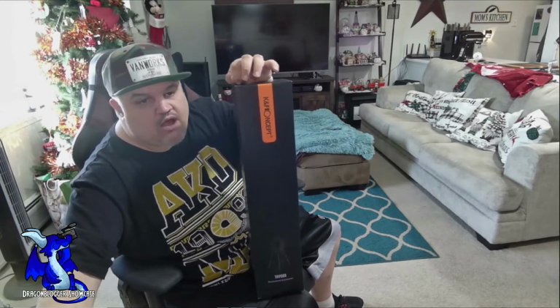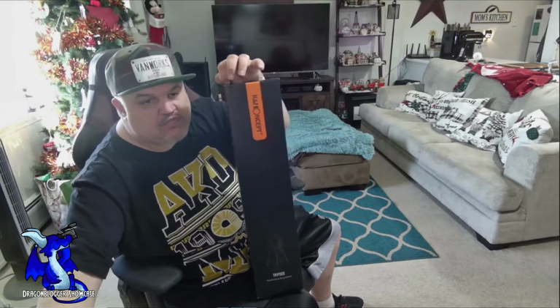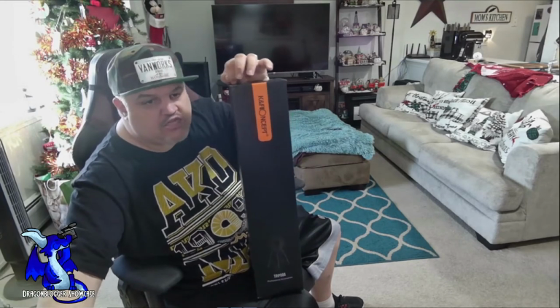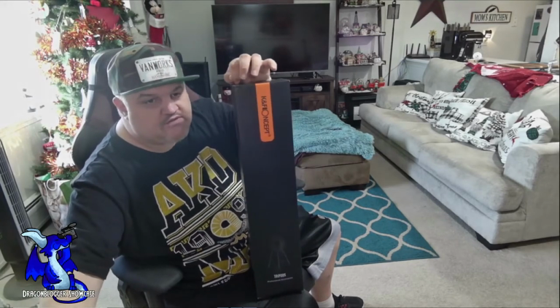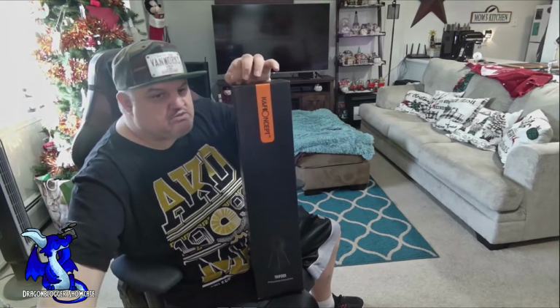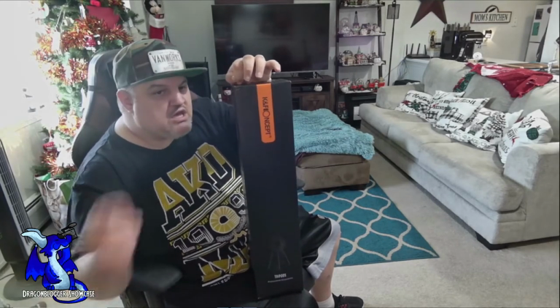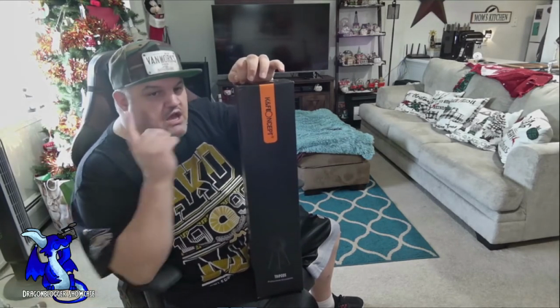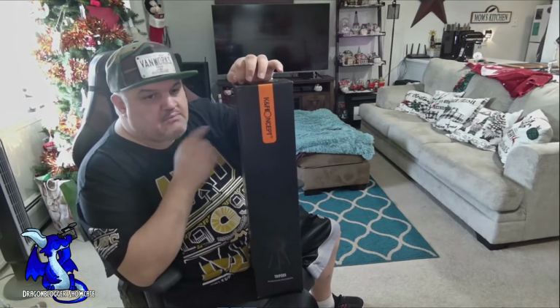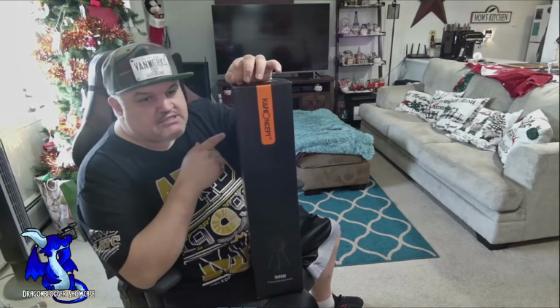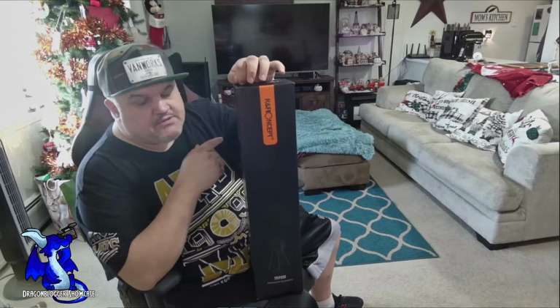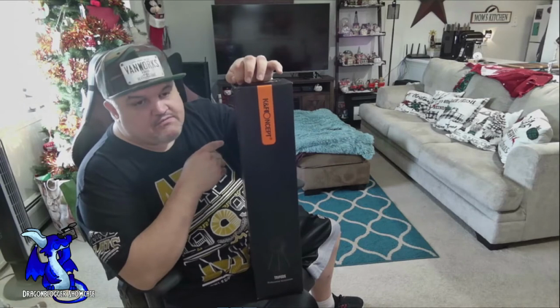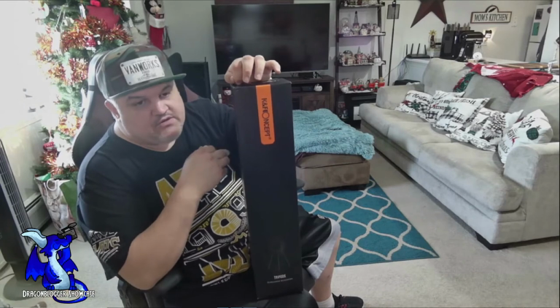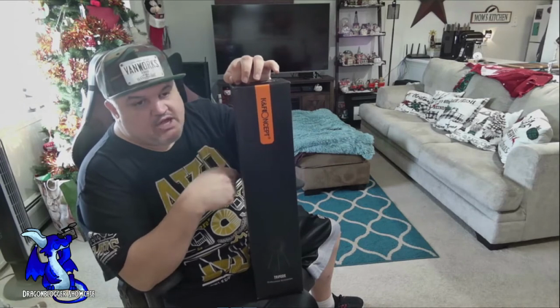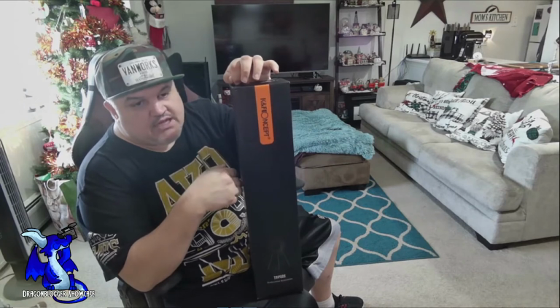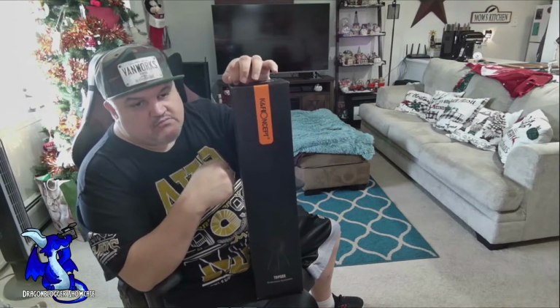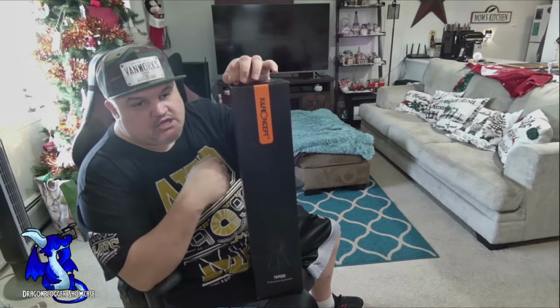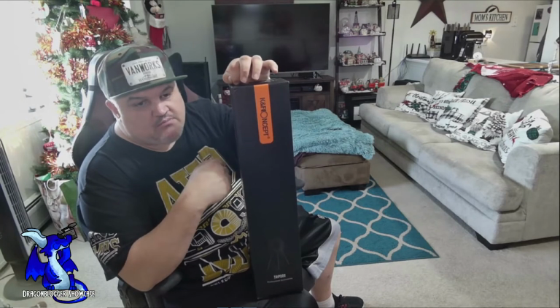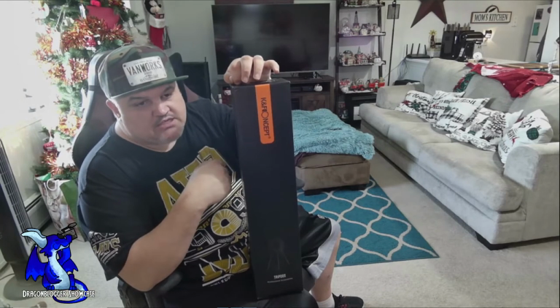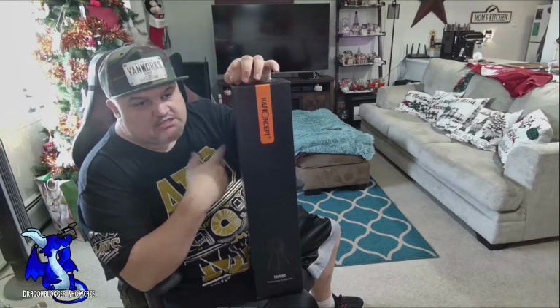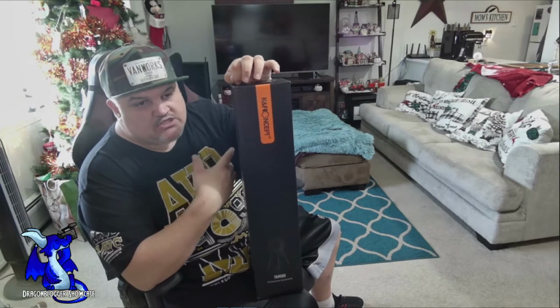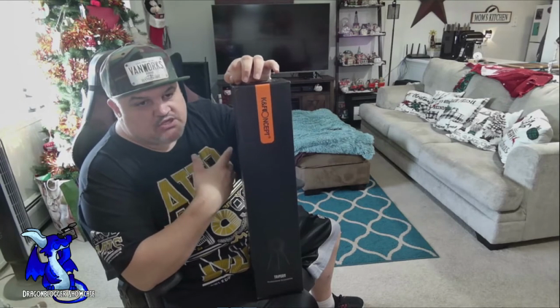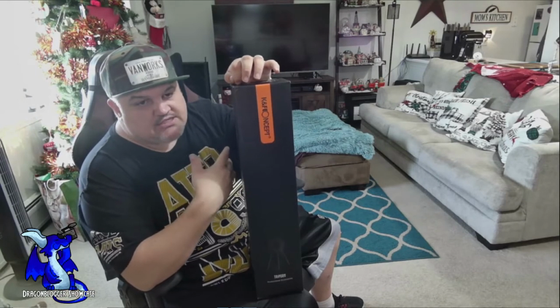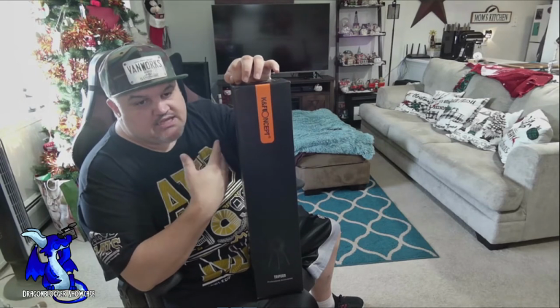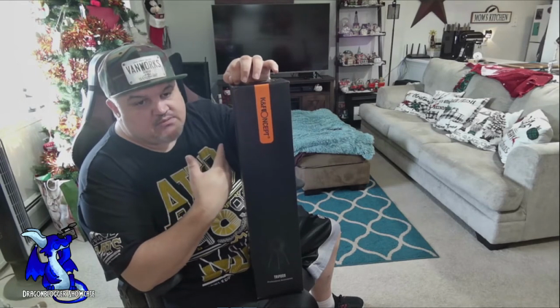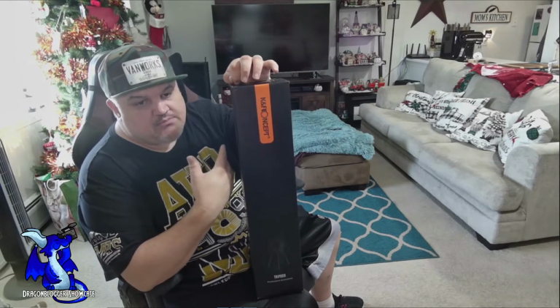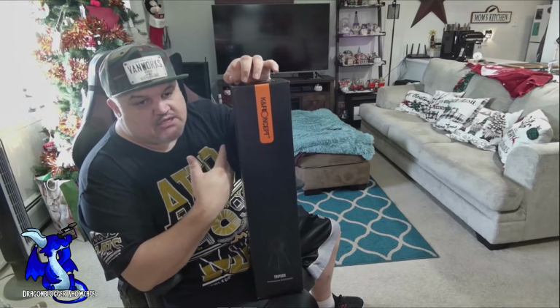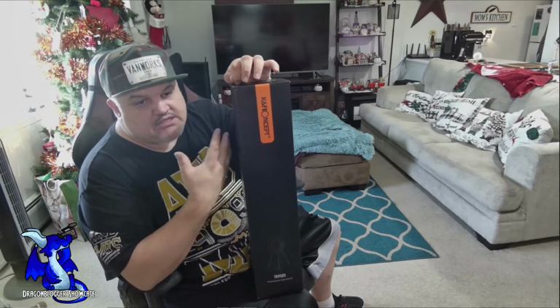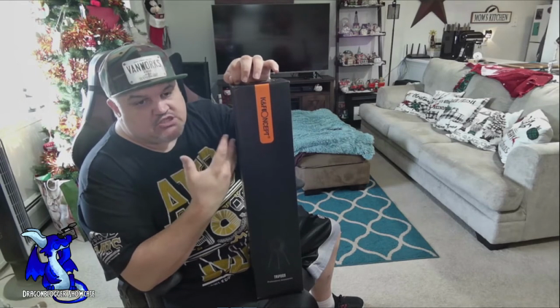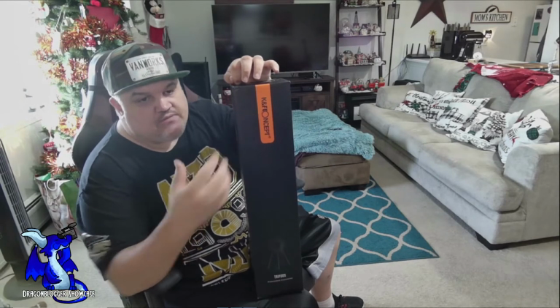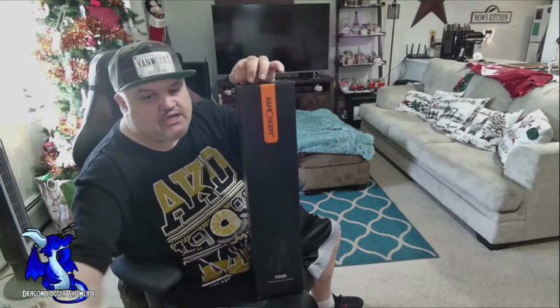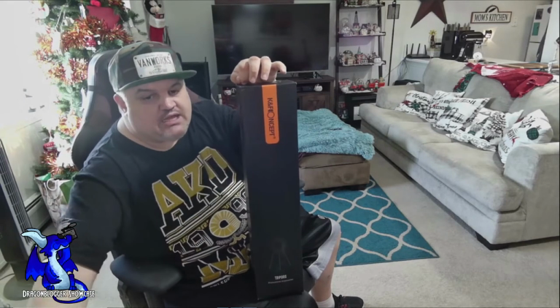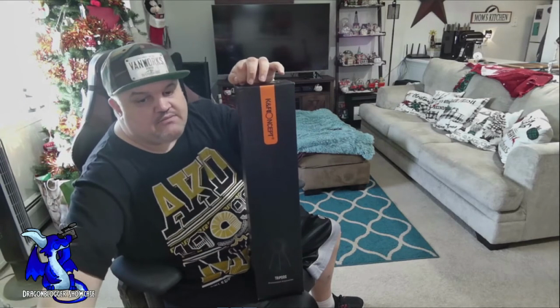I'm going to change views and set up a different view, and we're going to unbox this so I can show you everything in it.